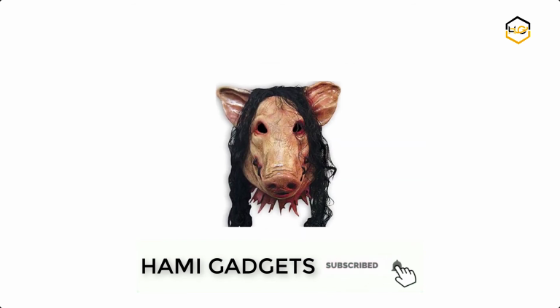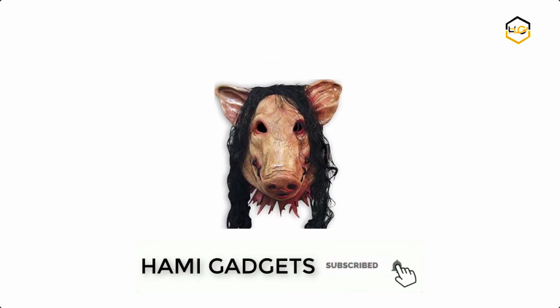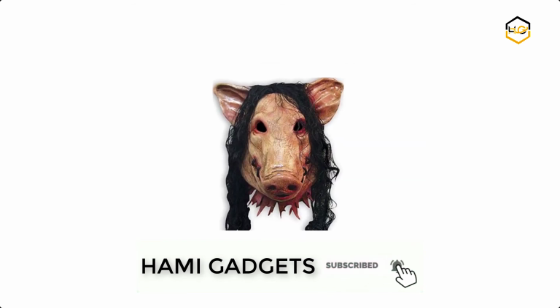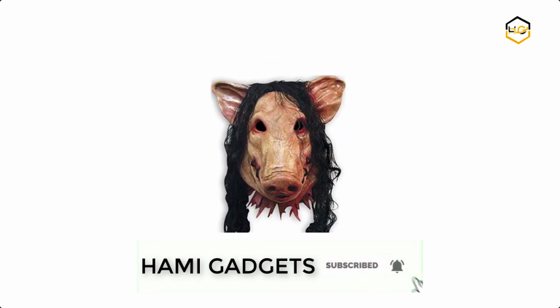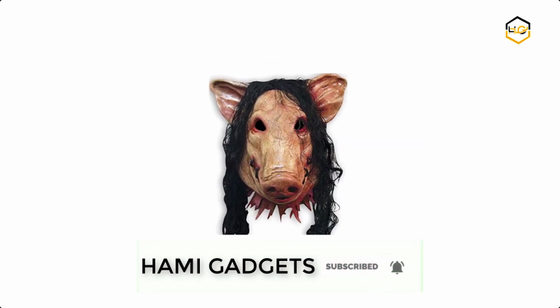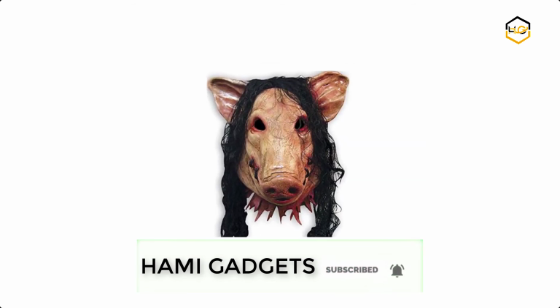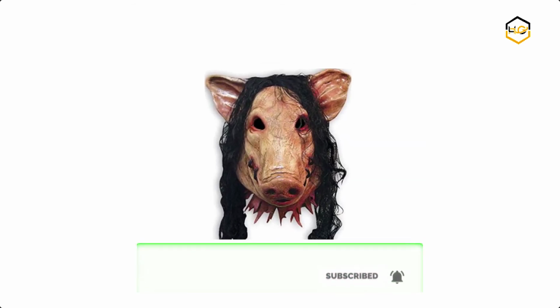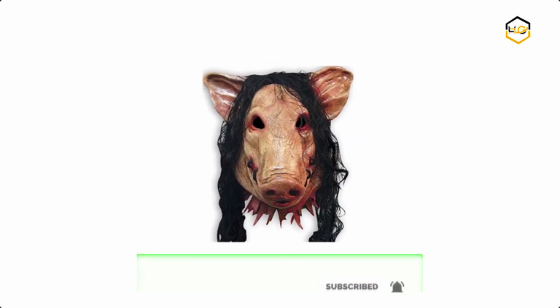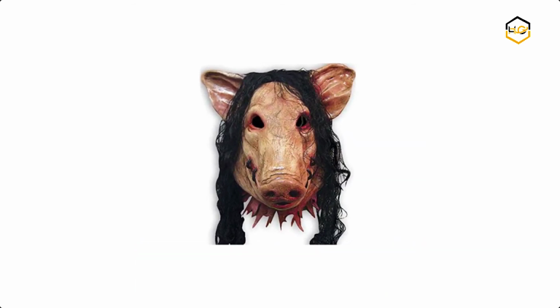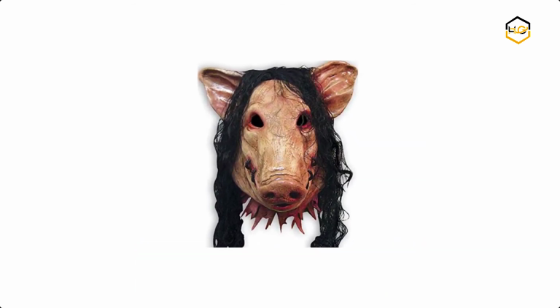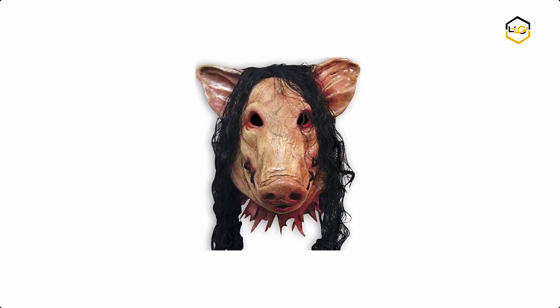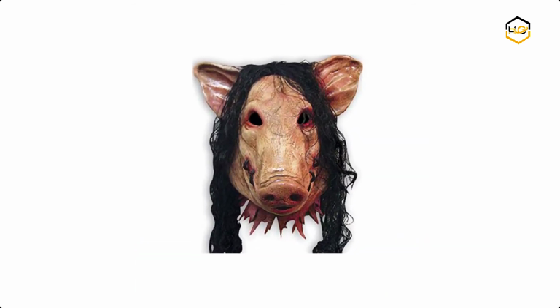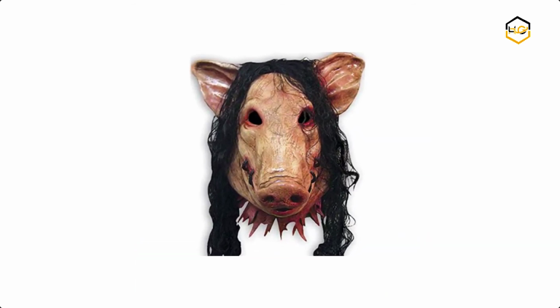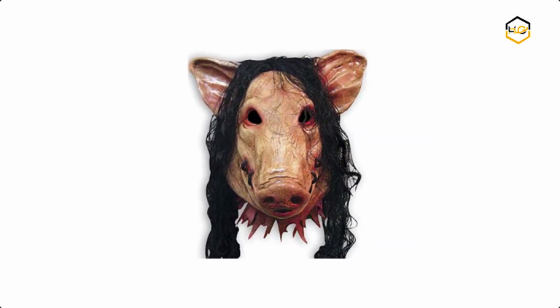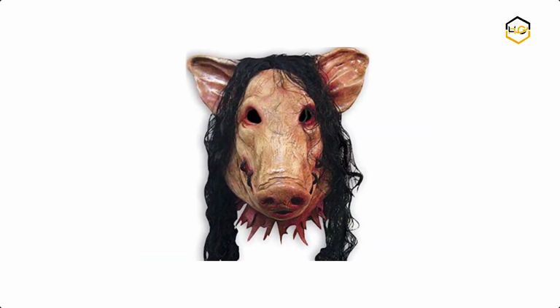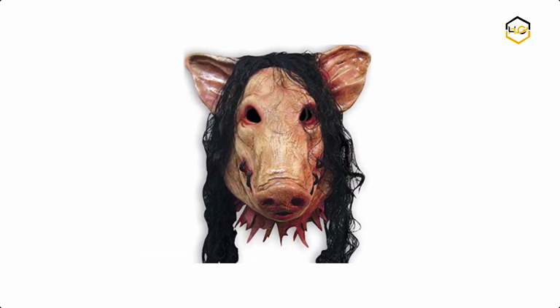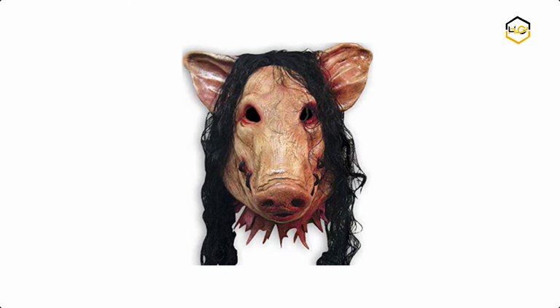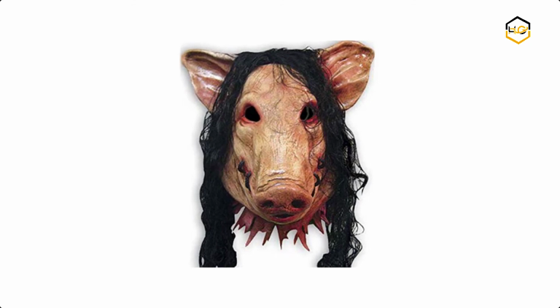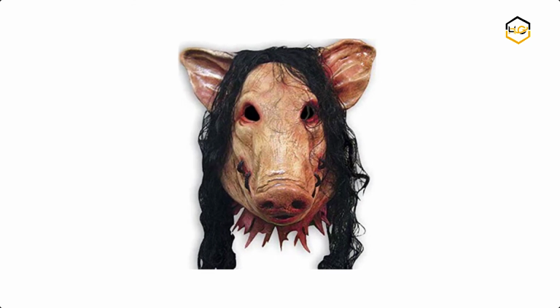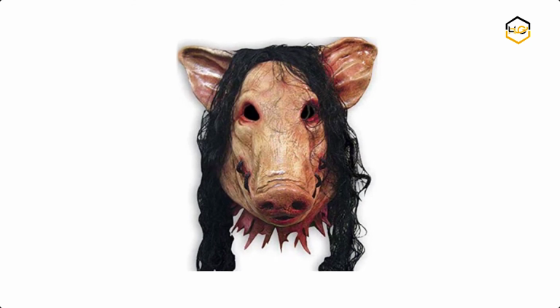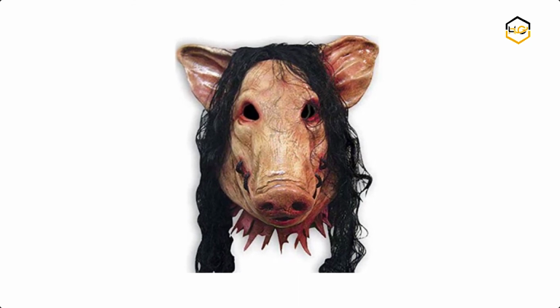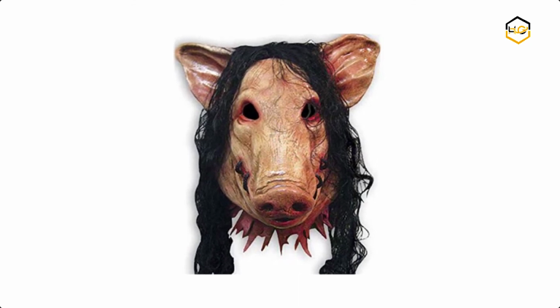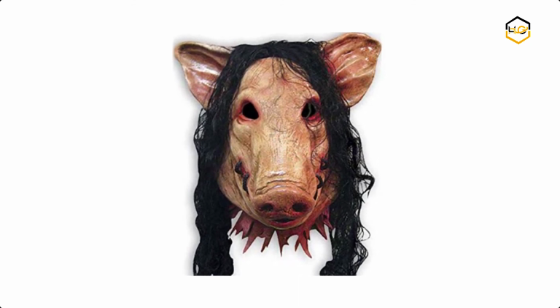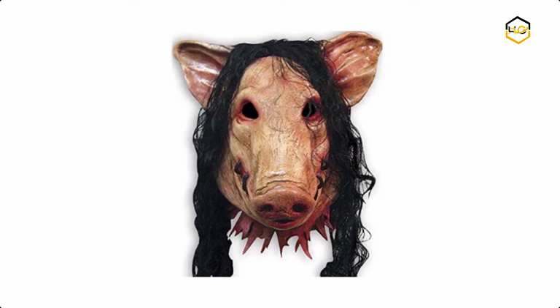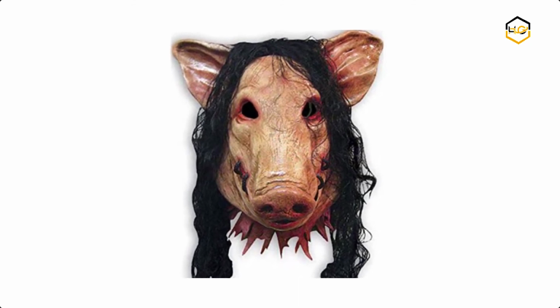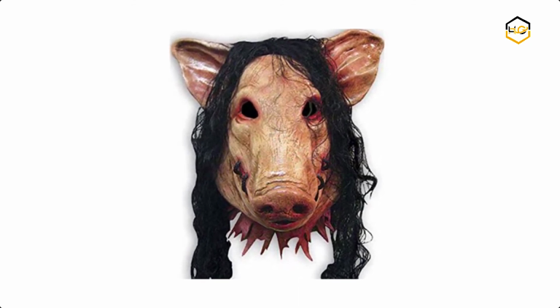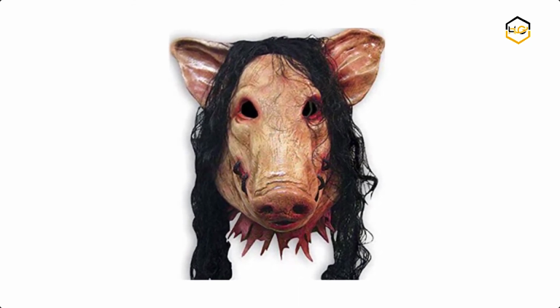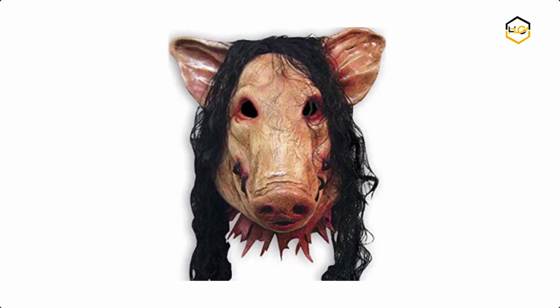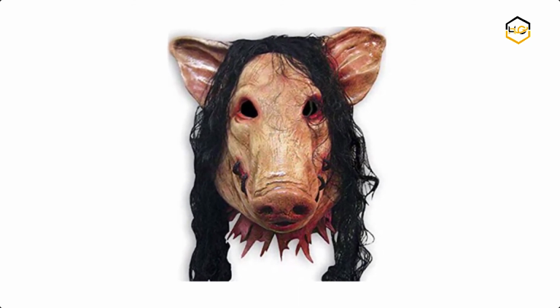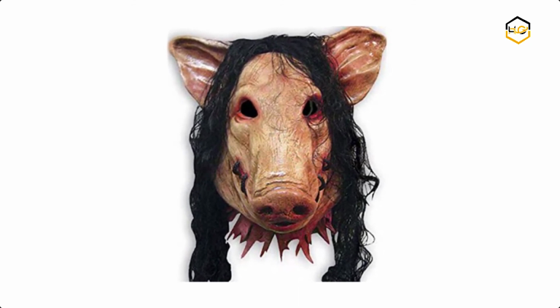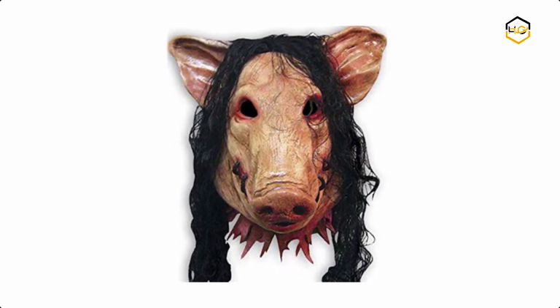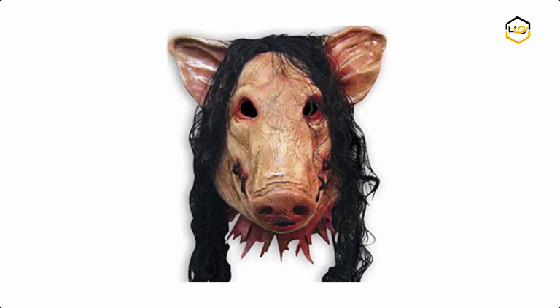Now it's your turn — let us know in the comment box below if this video helped you find the best Halloween scary mask for your needs.